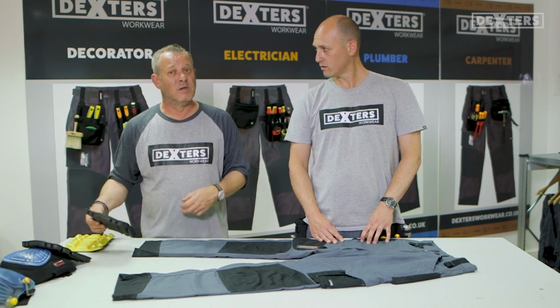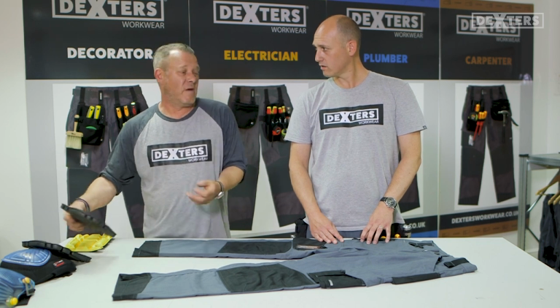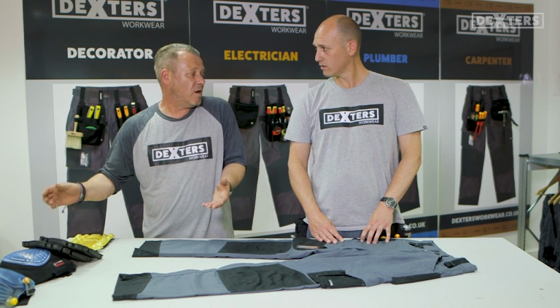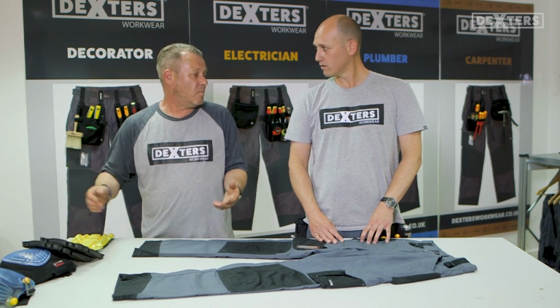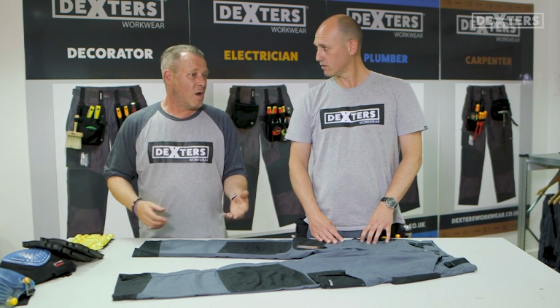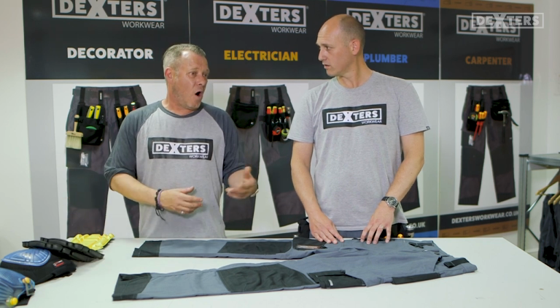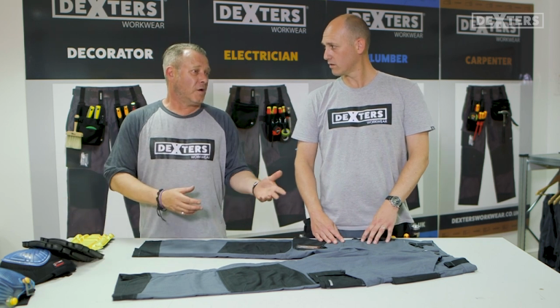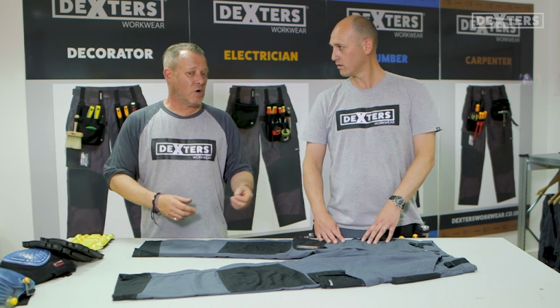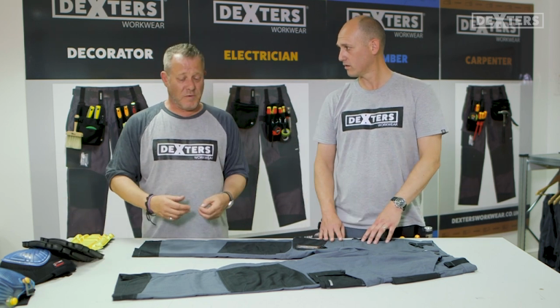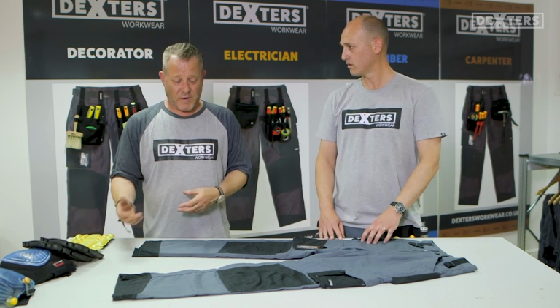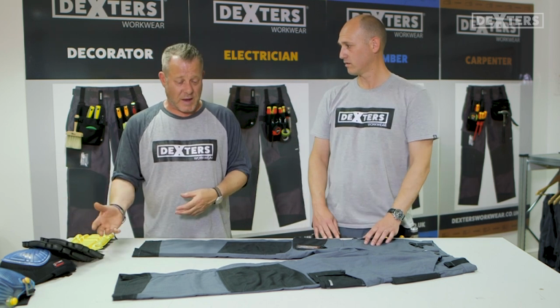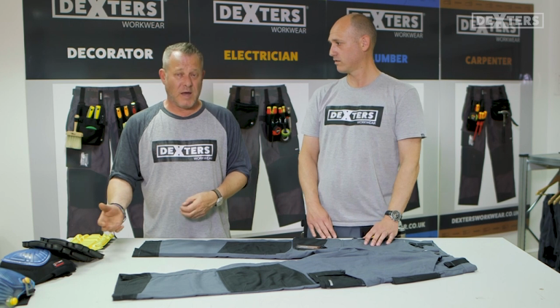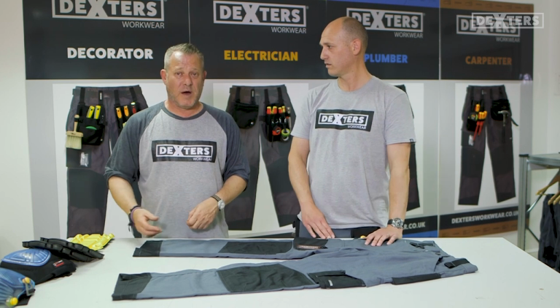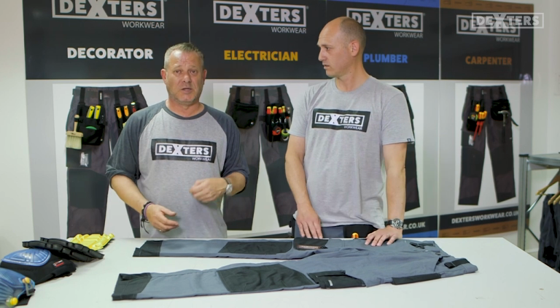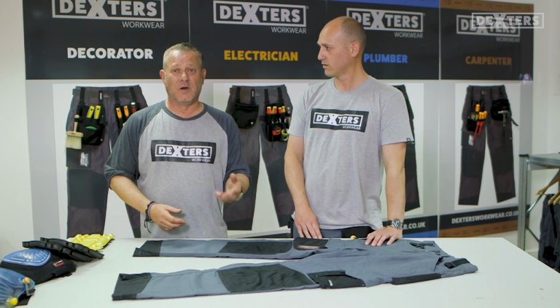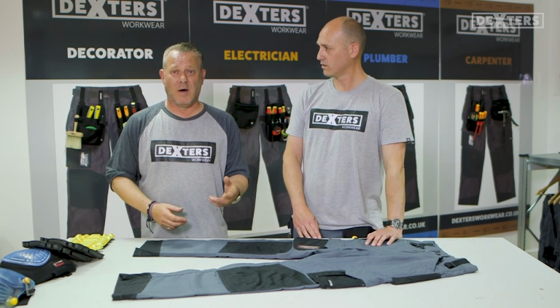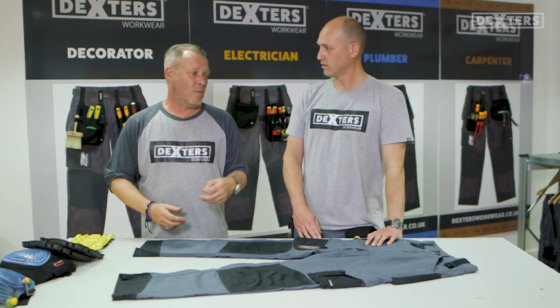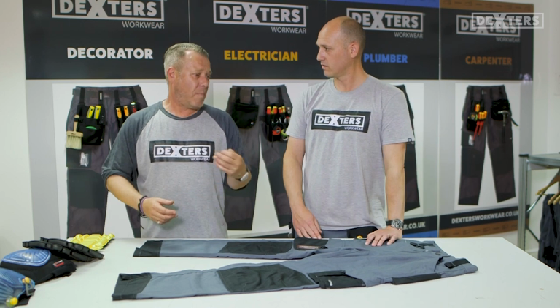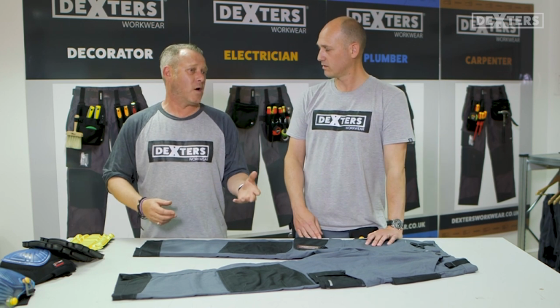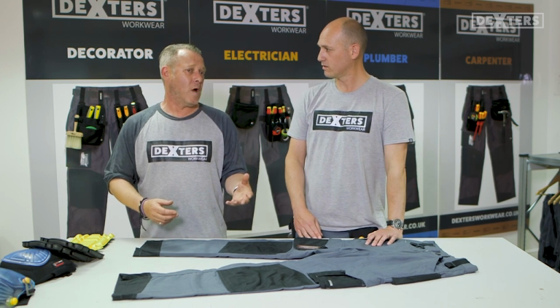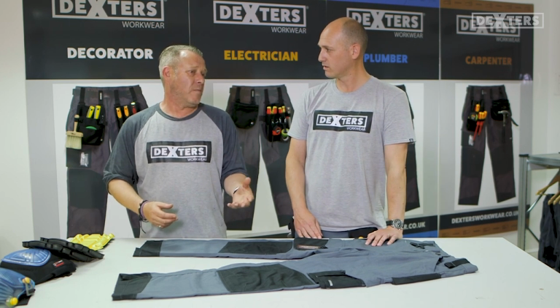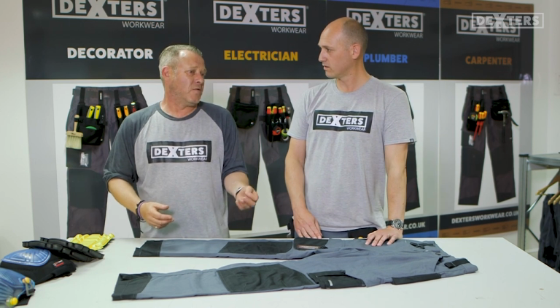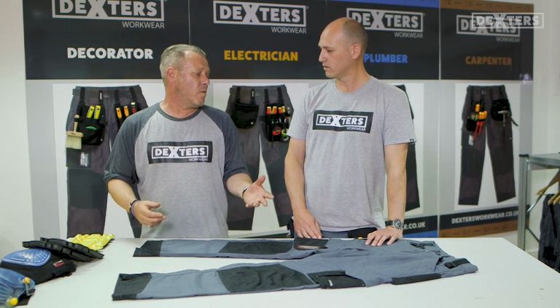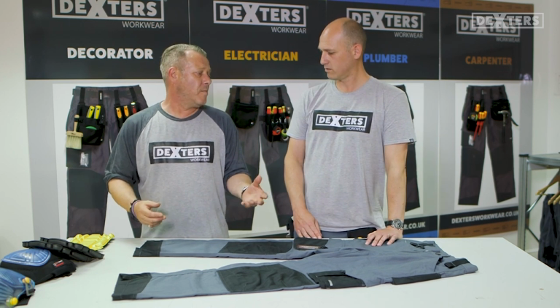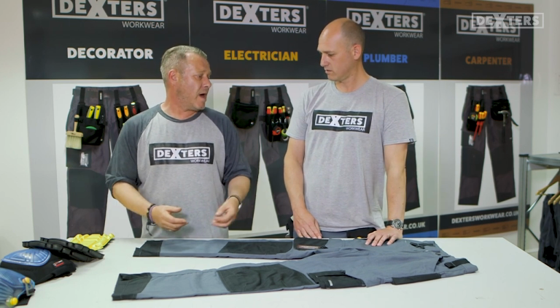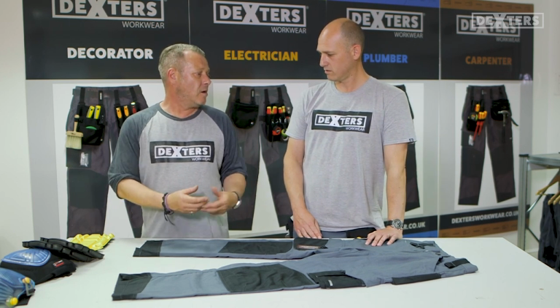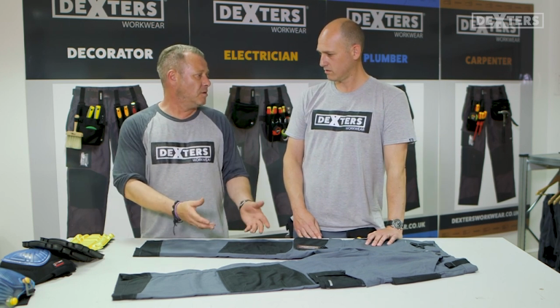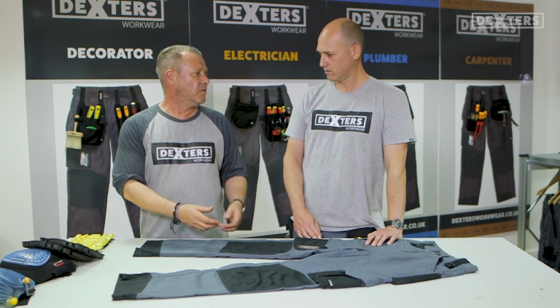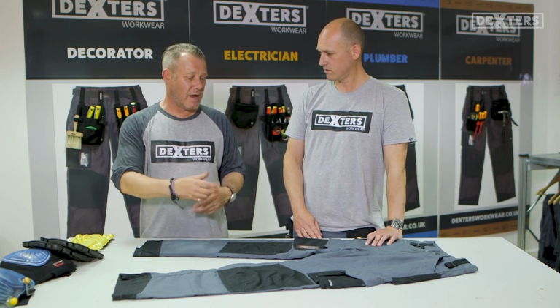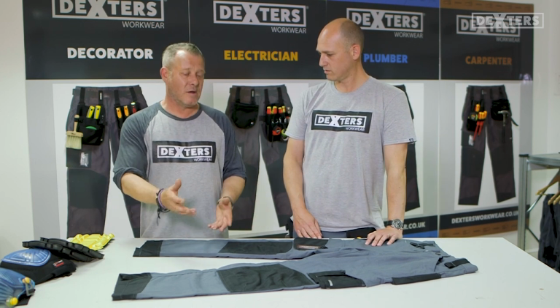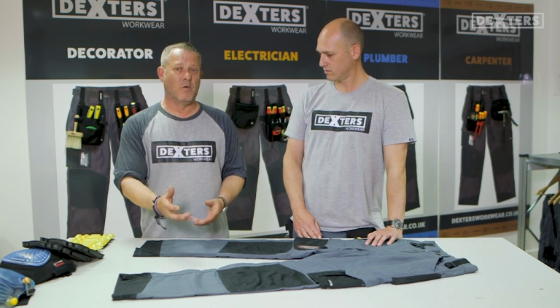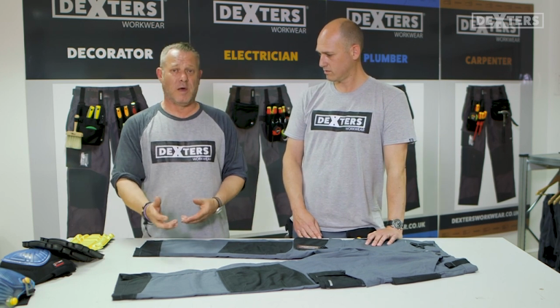So if you're on a job and you forget your knee pads, you can go down, buy a three quid pair, use them for the day and you're away.